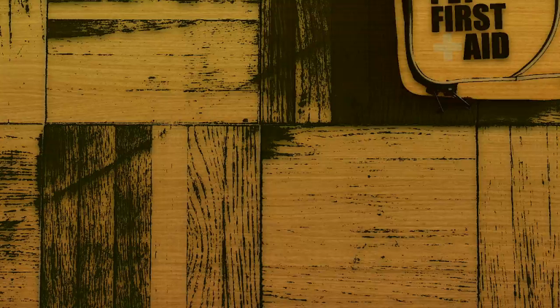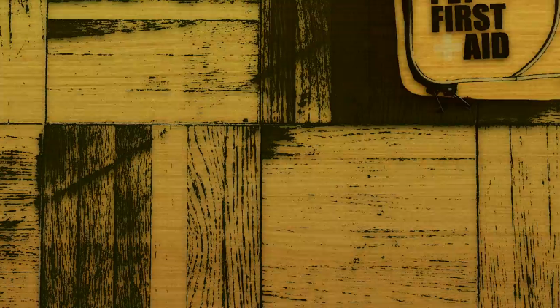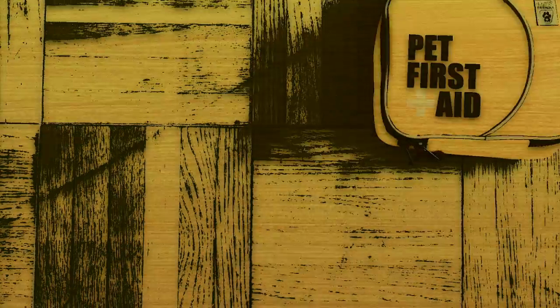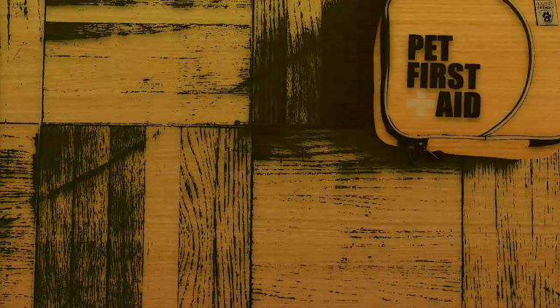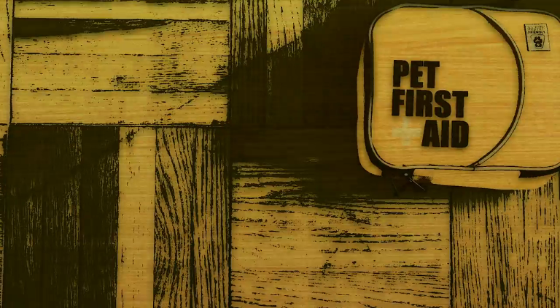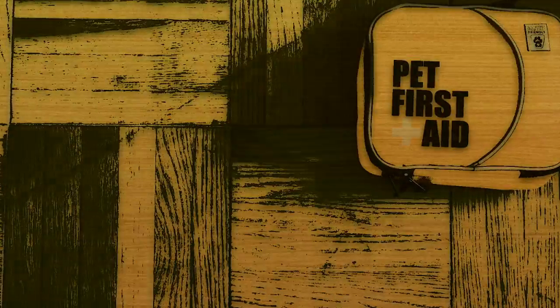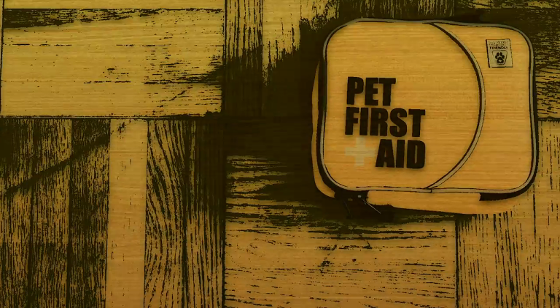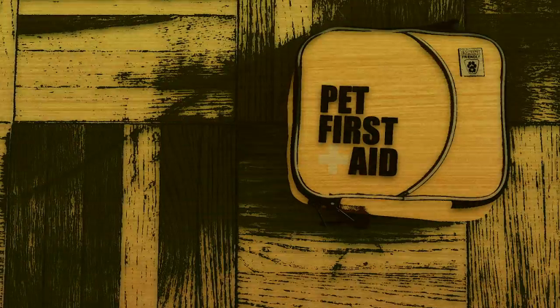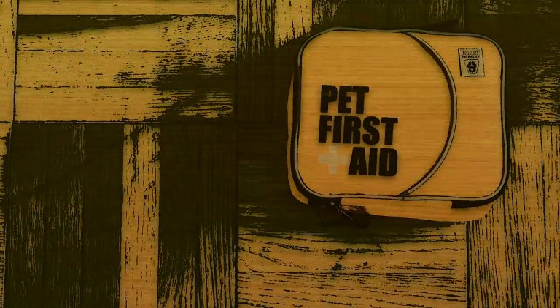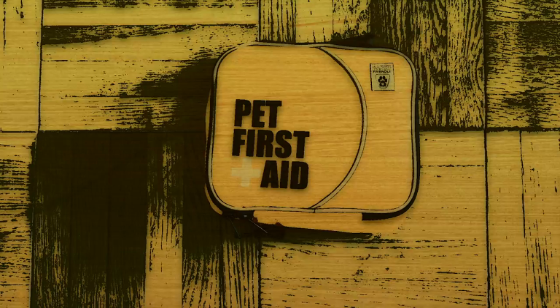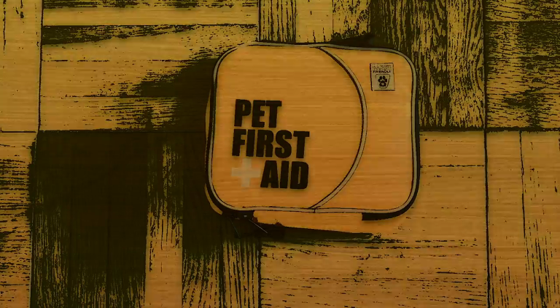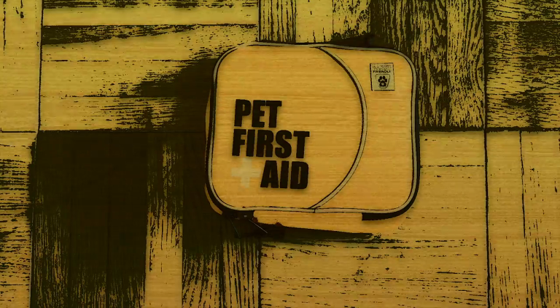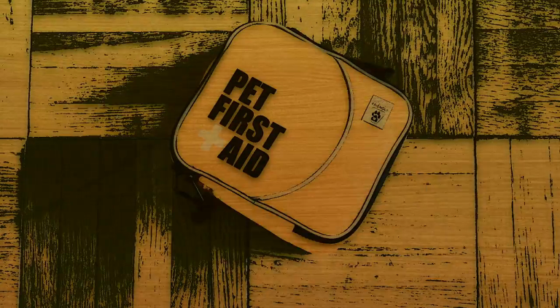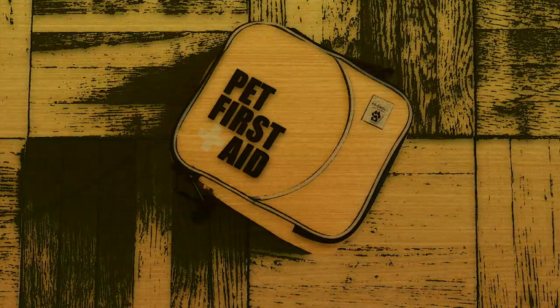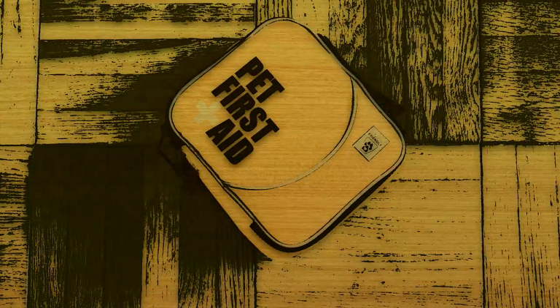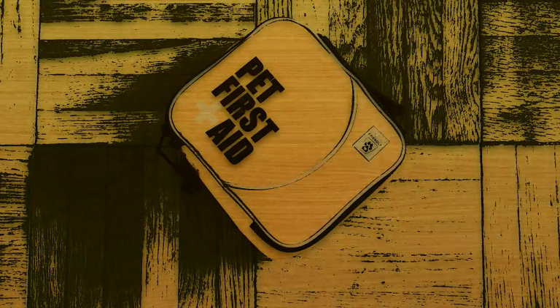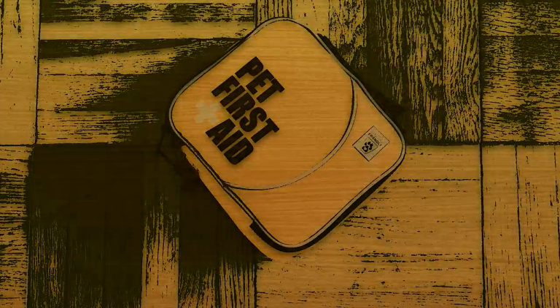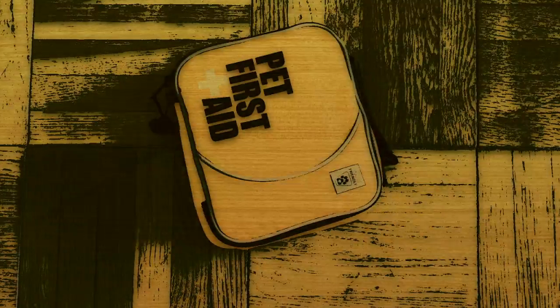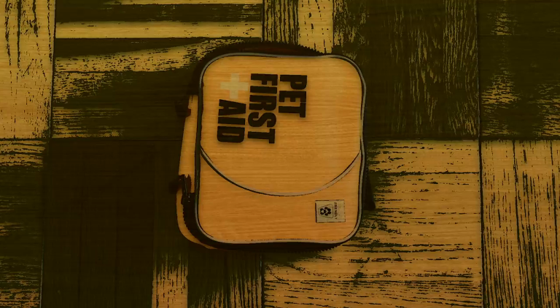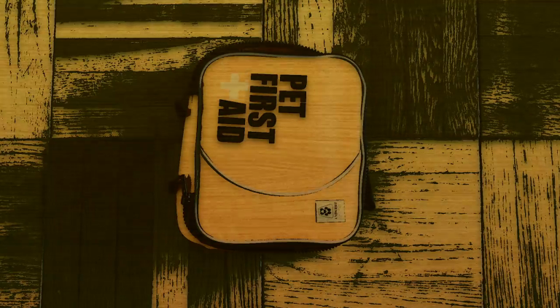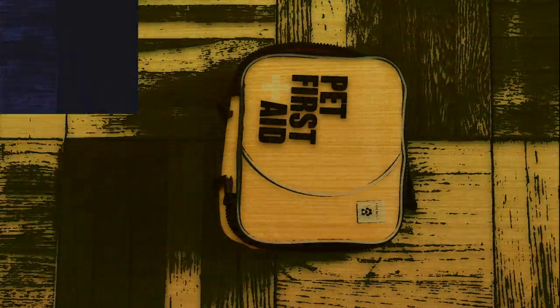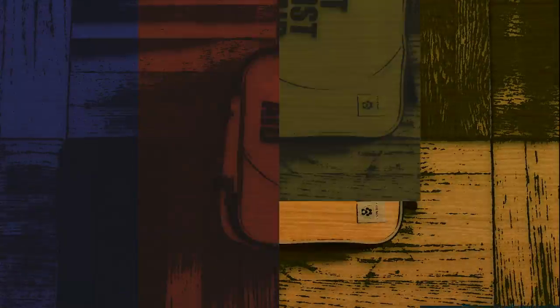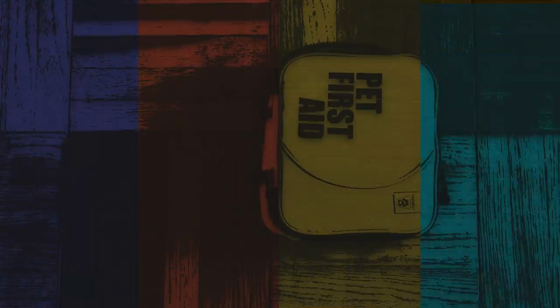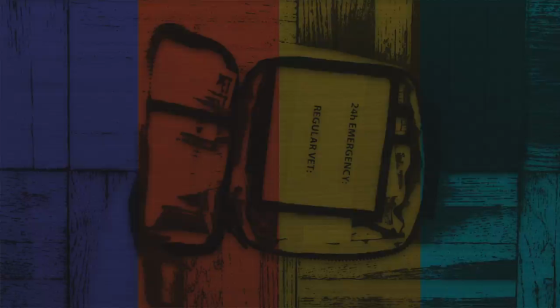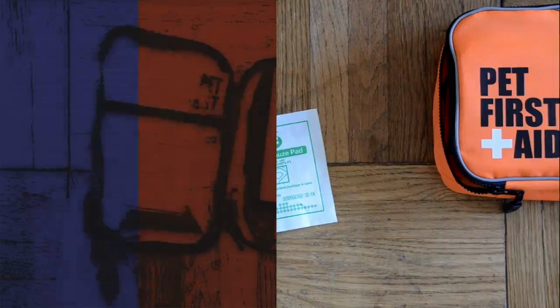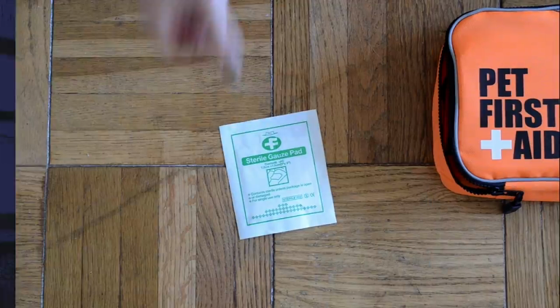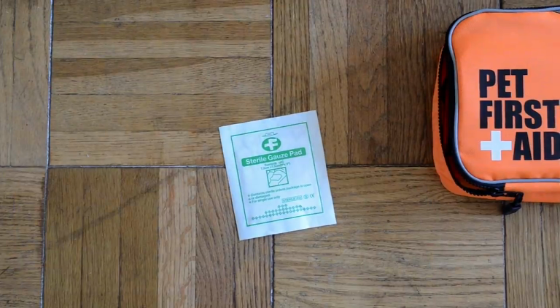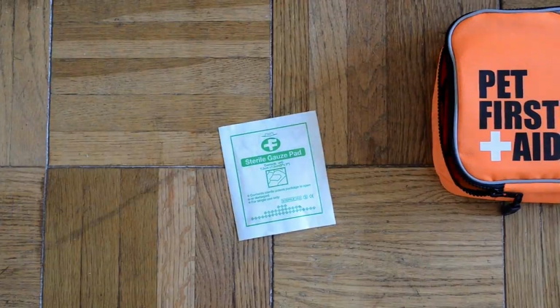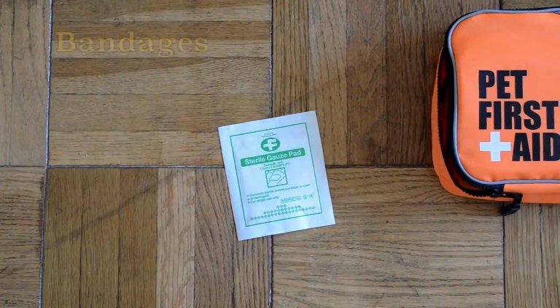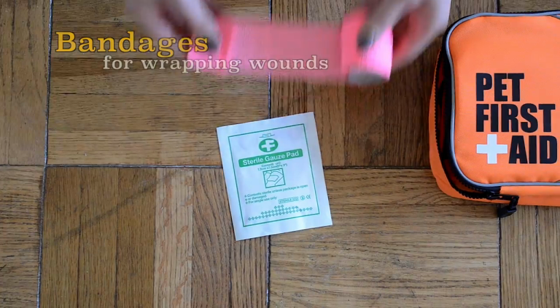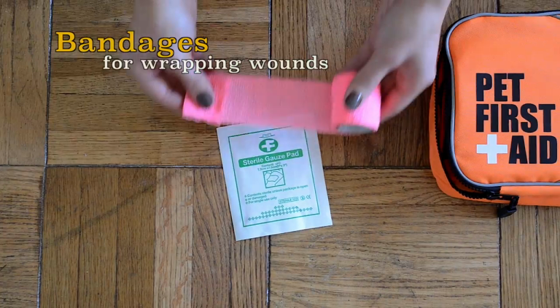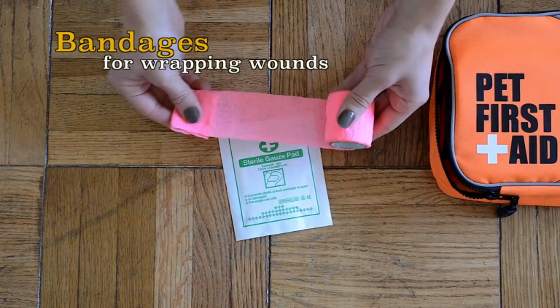A basic first aid kit is critical for active pets. A pre-made first aid kit is a great place to start.